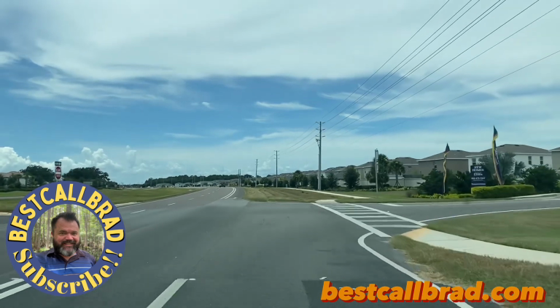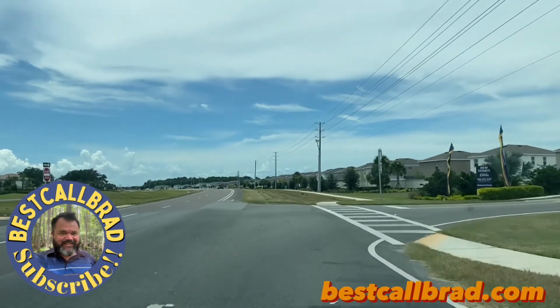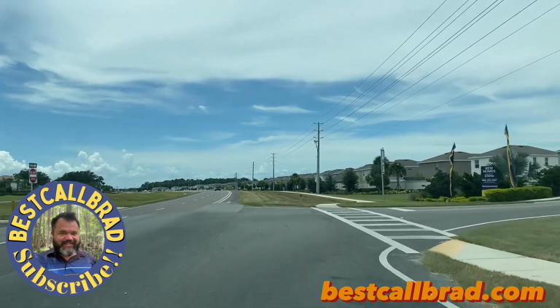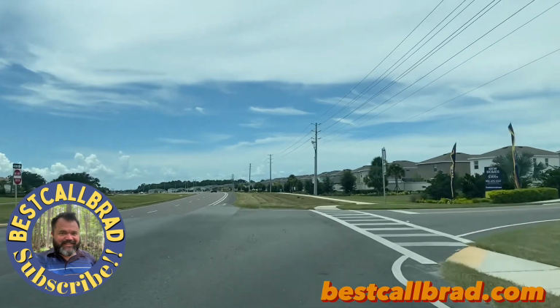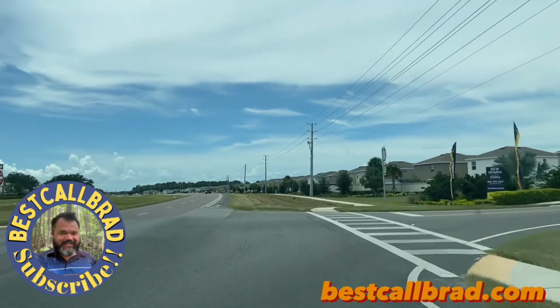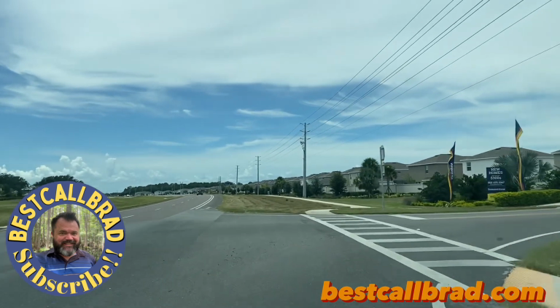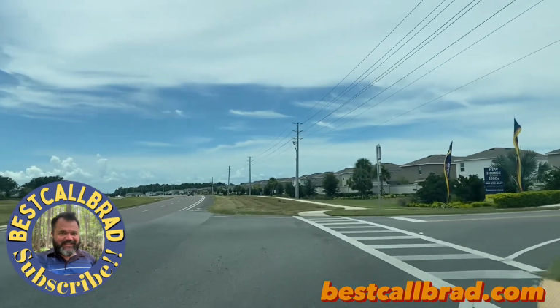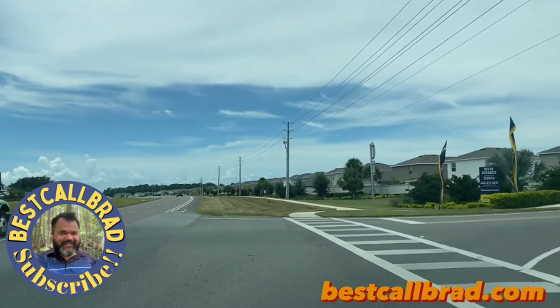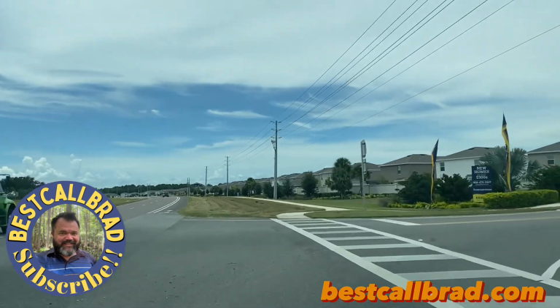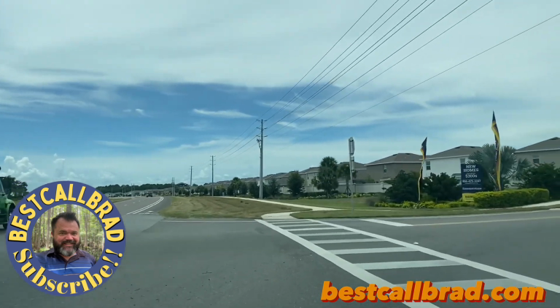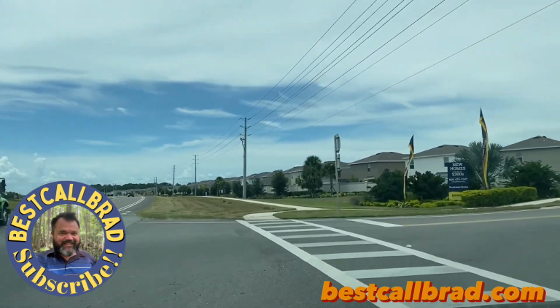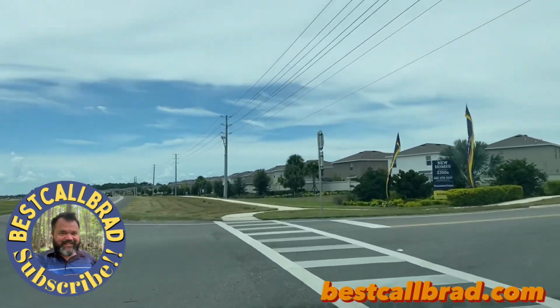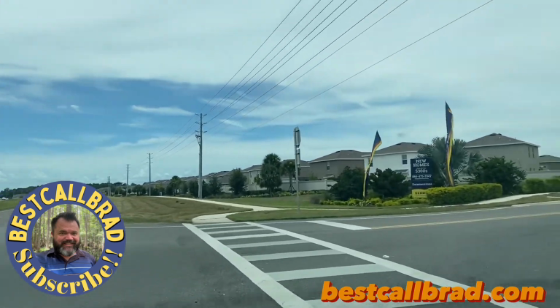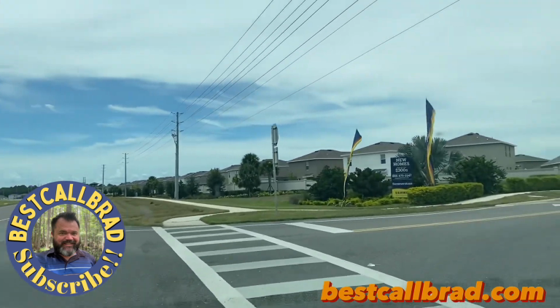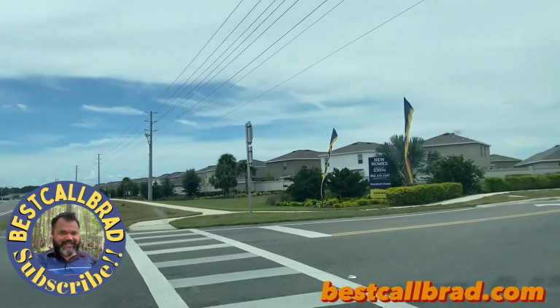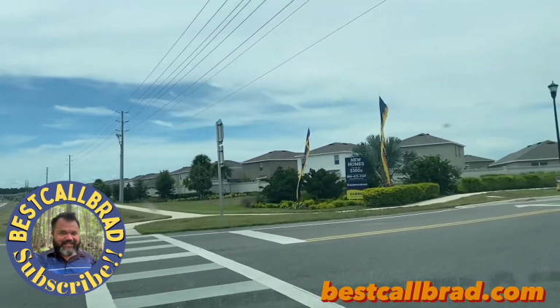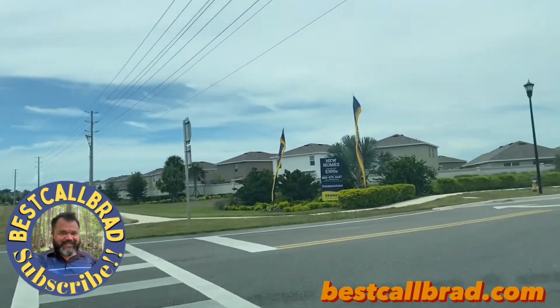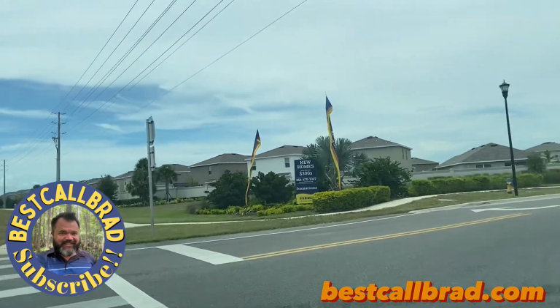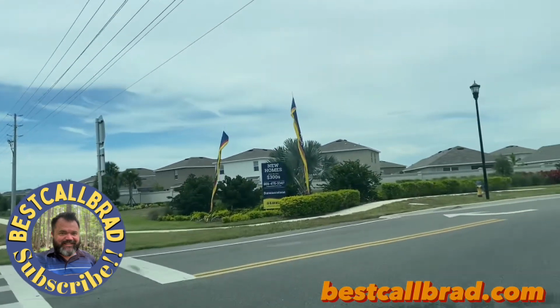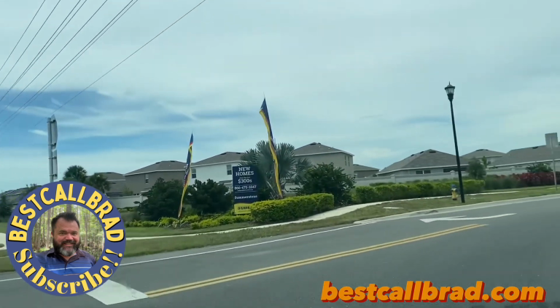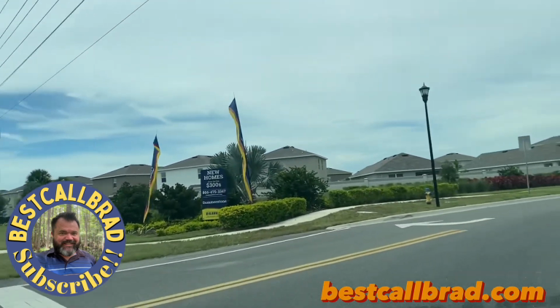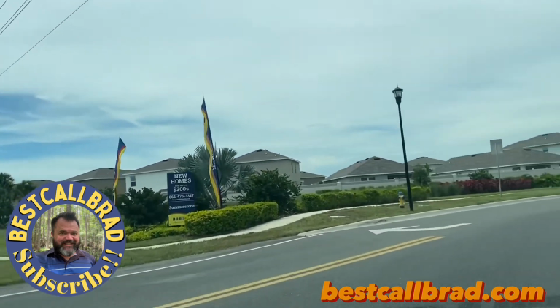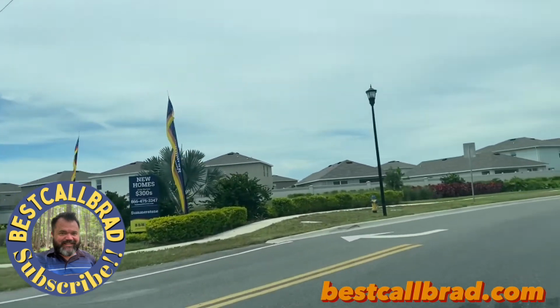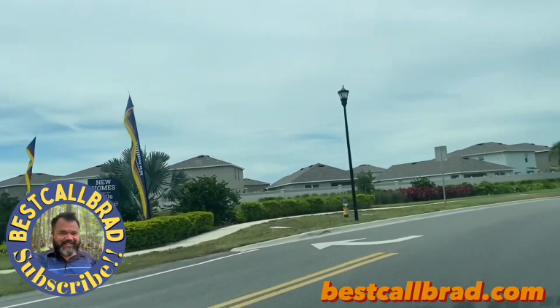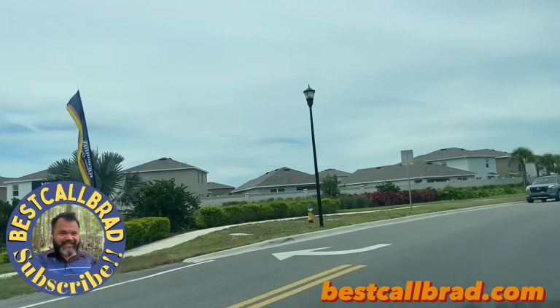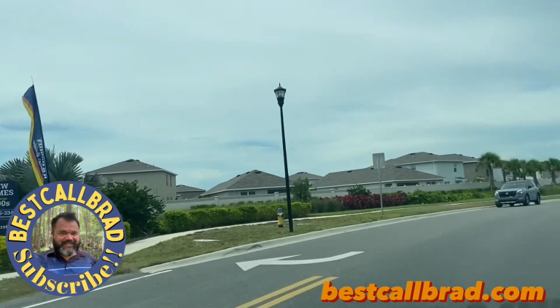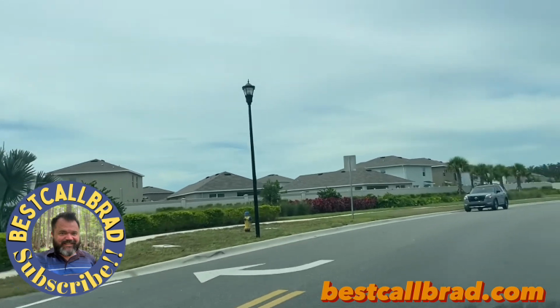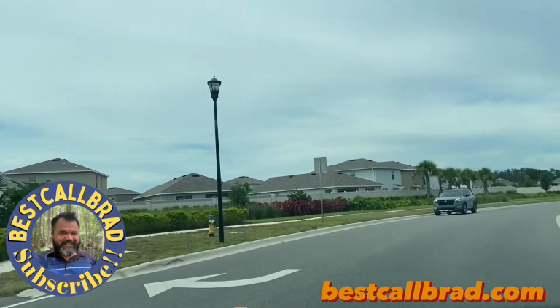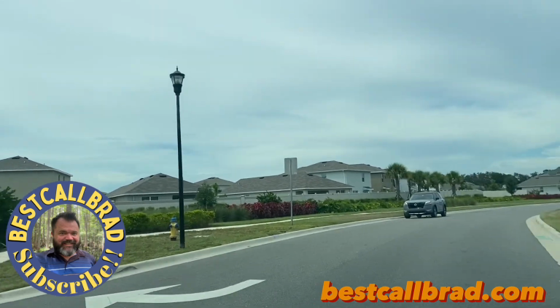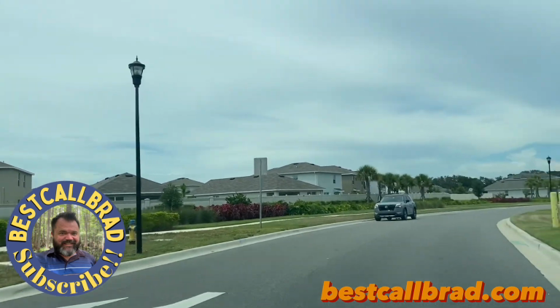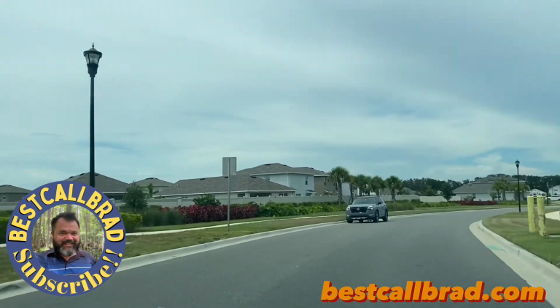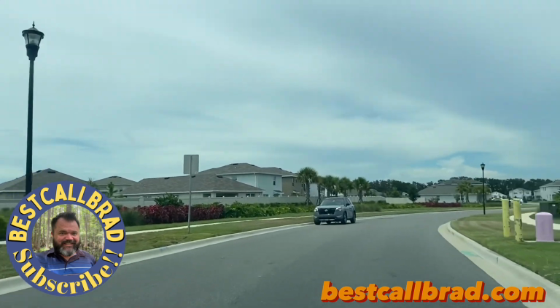Model homes at the next entrance. Perhaps we'll make it there — no guarantees.